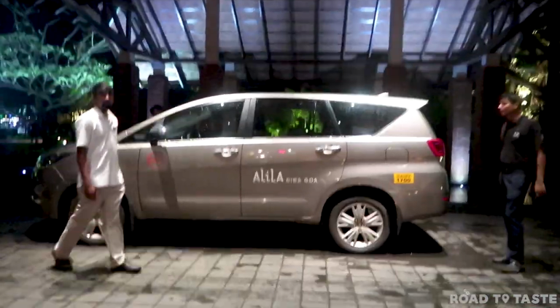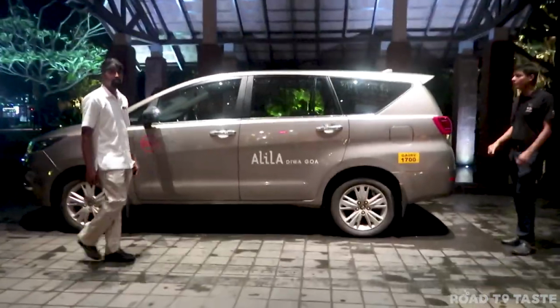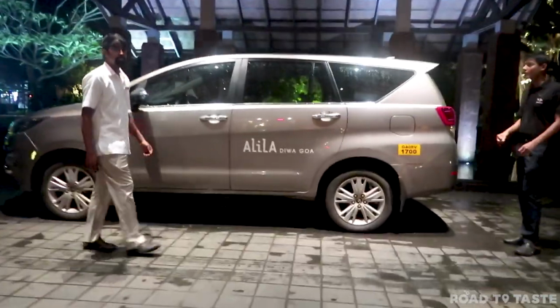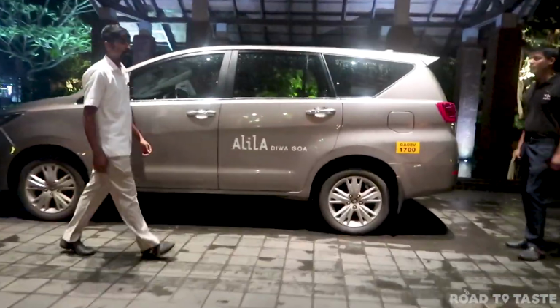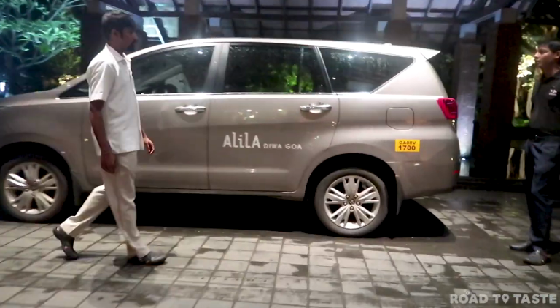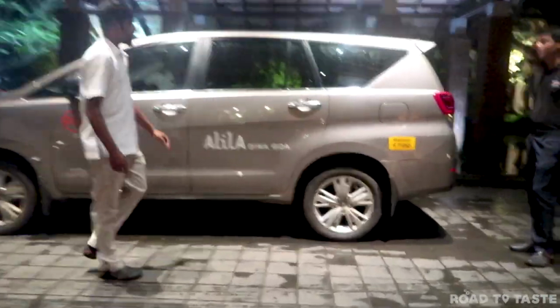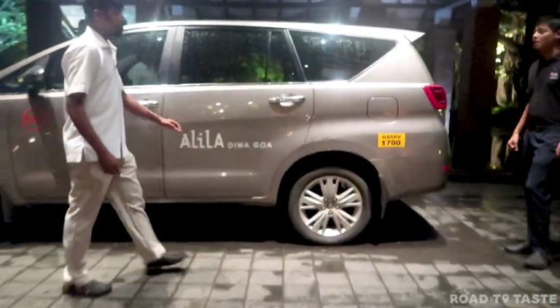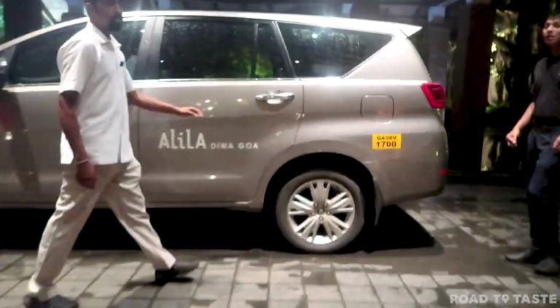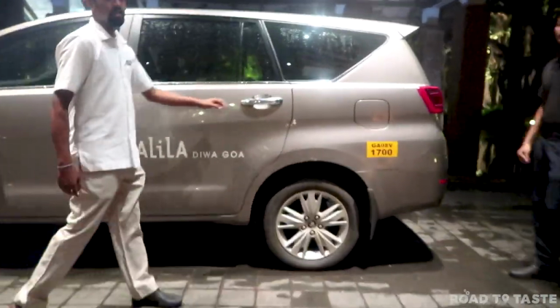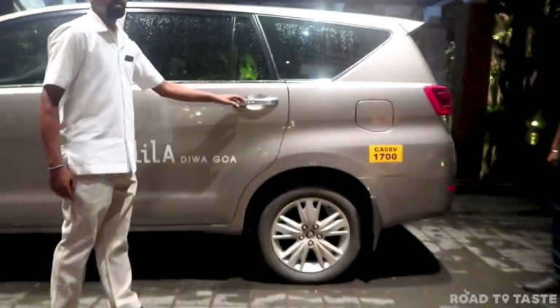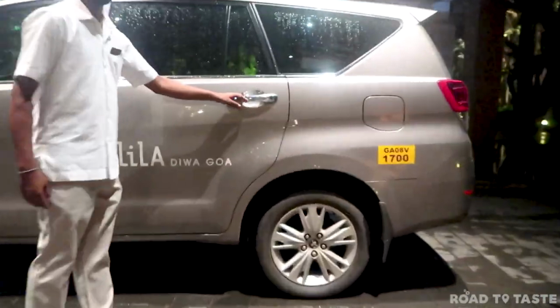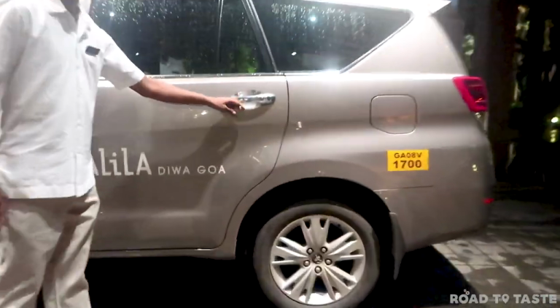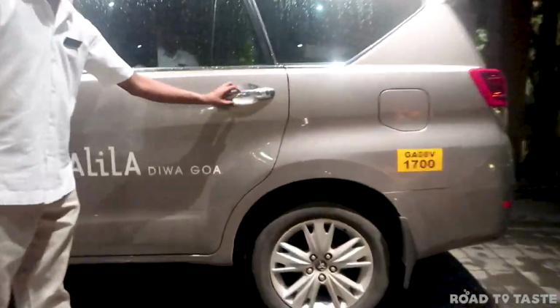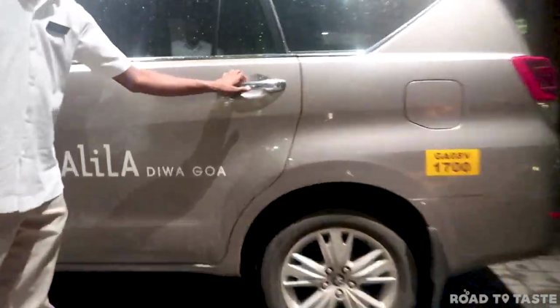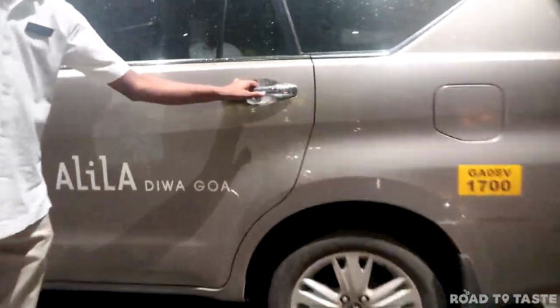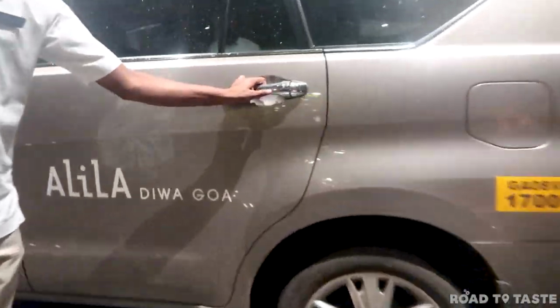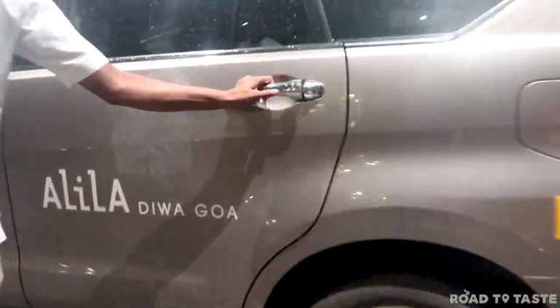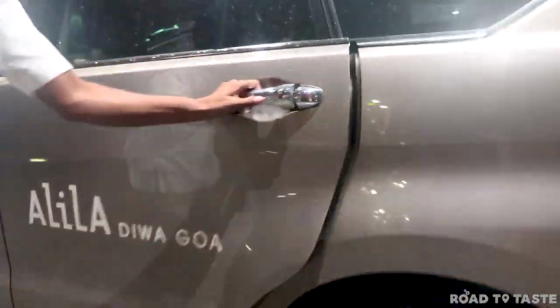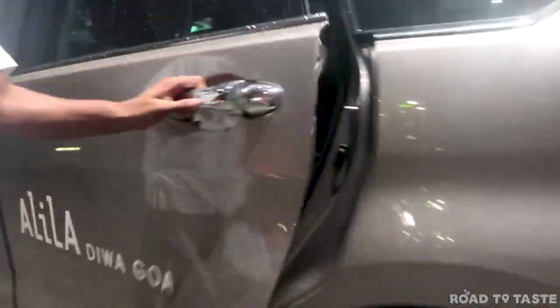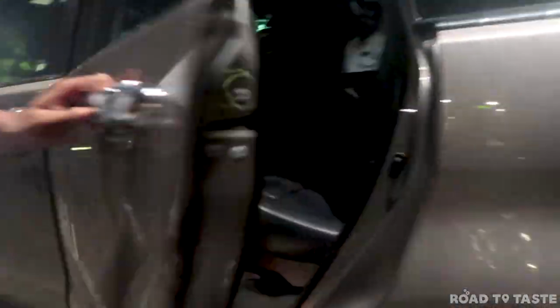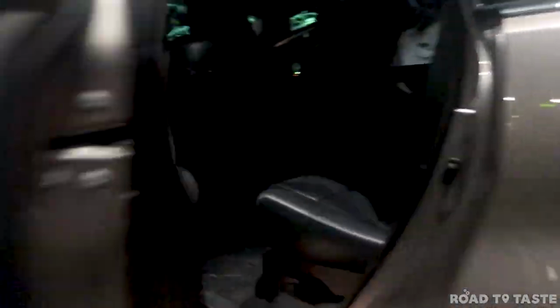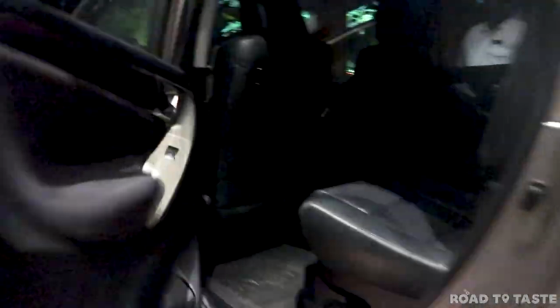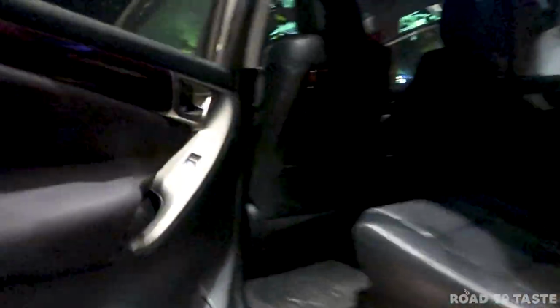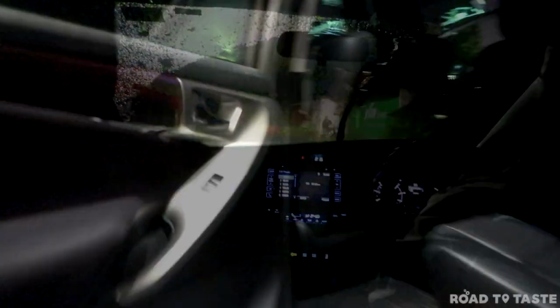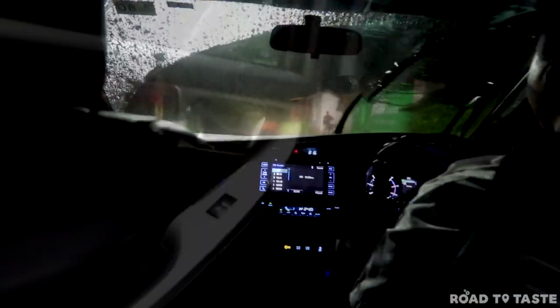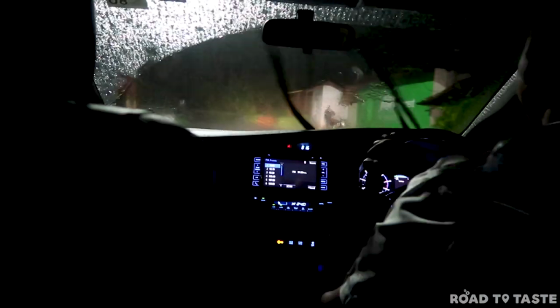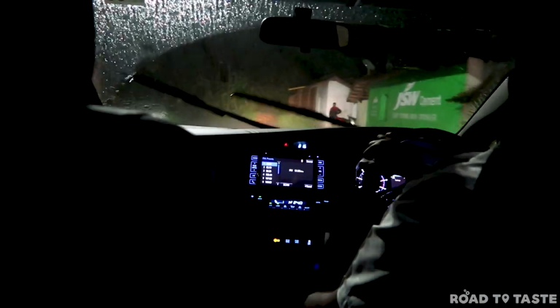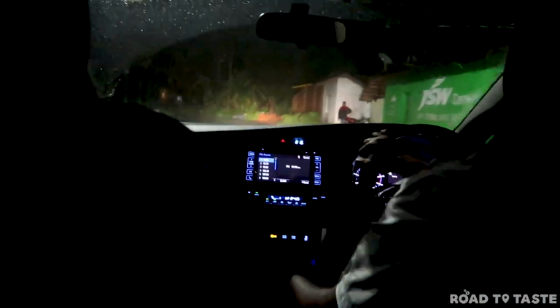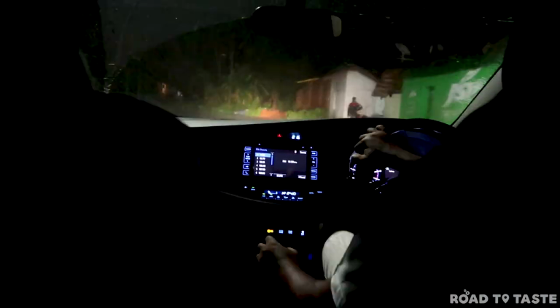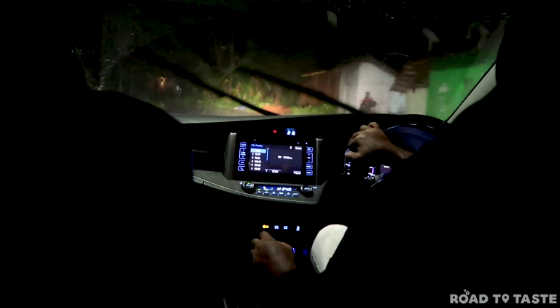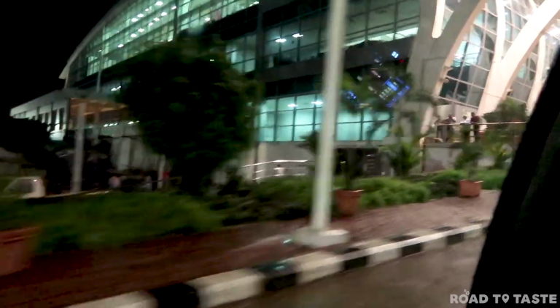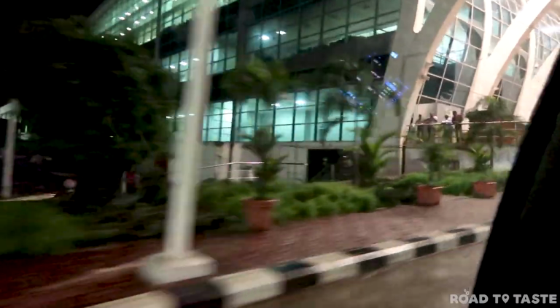As it was time for us to head back home after a week-long trip to Goa, we headed out to the airport.